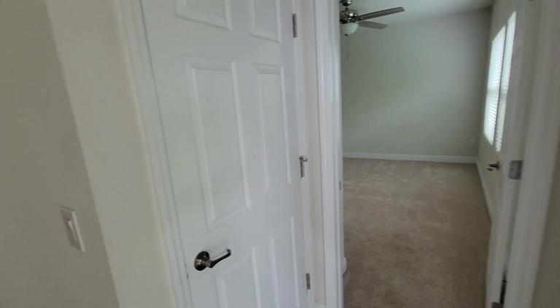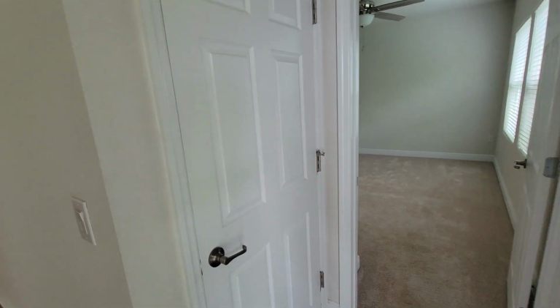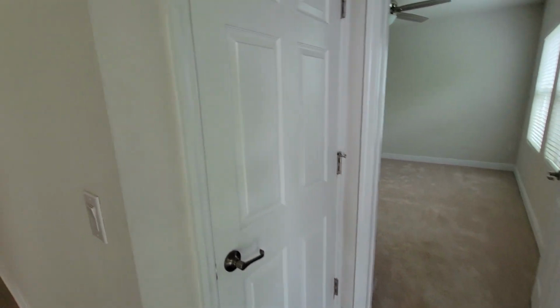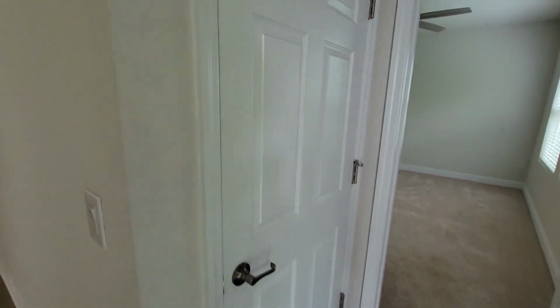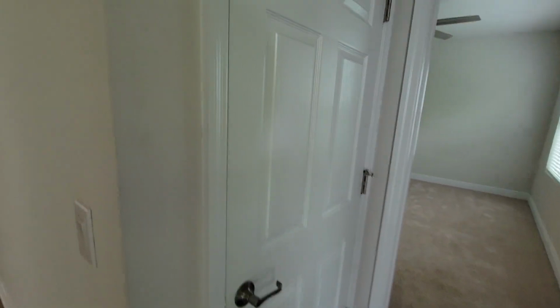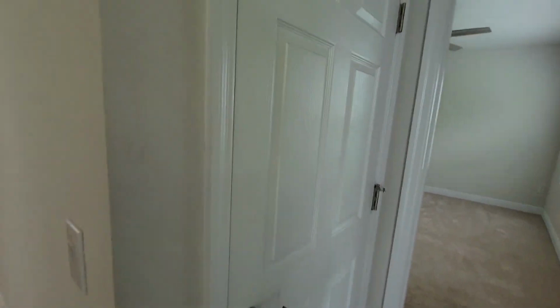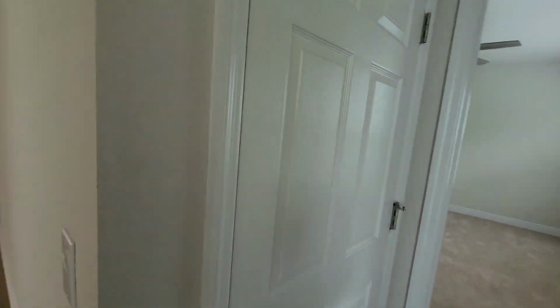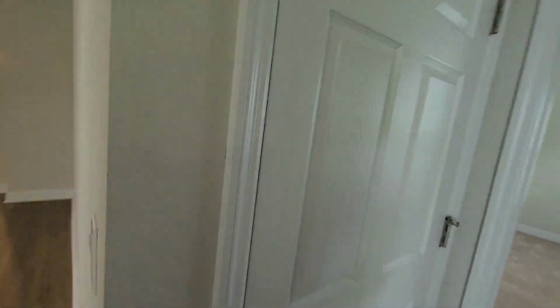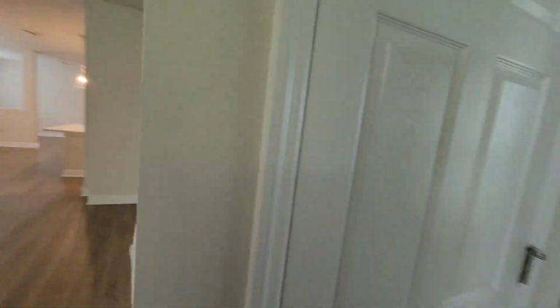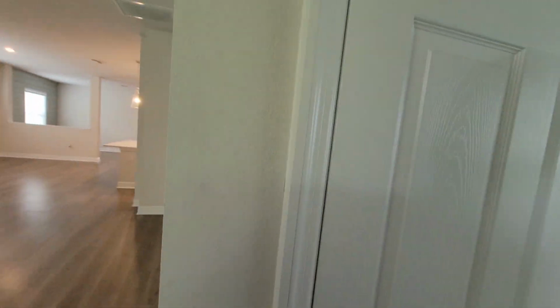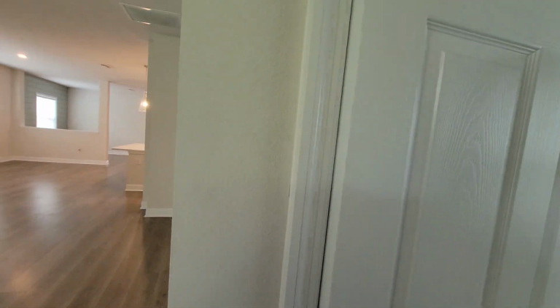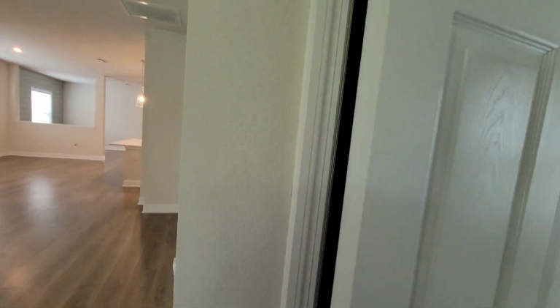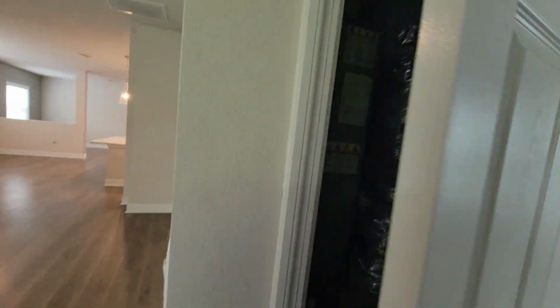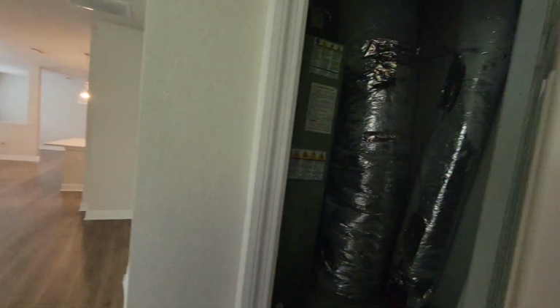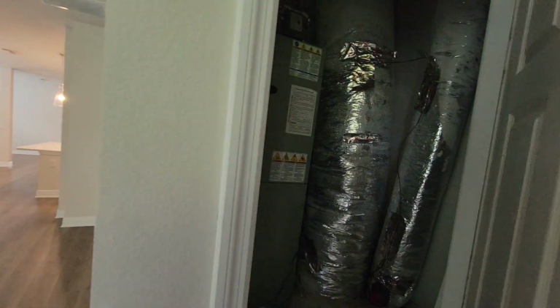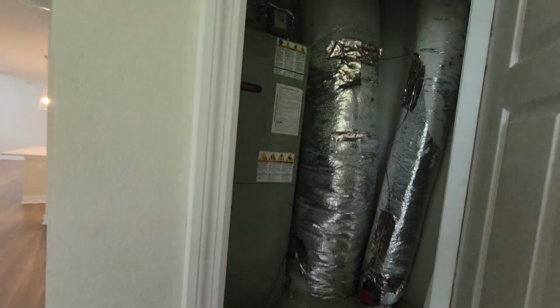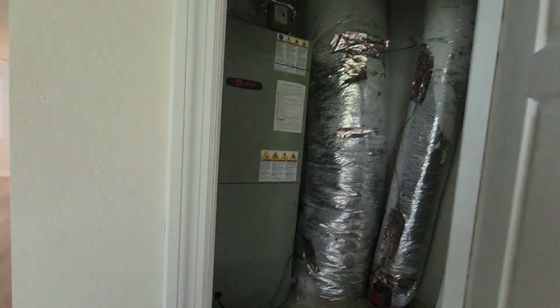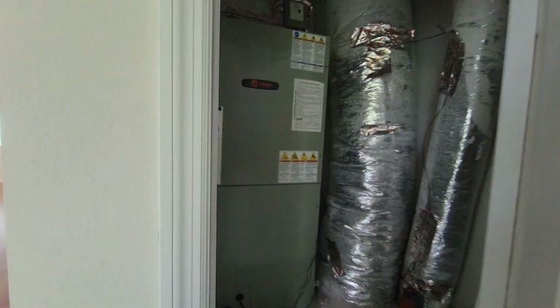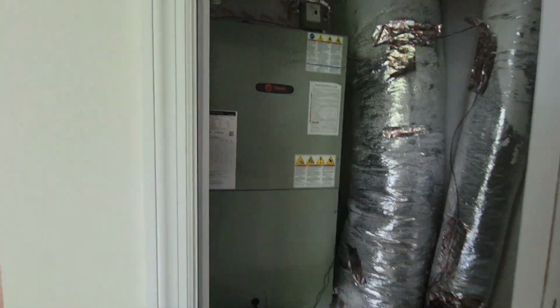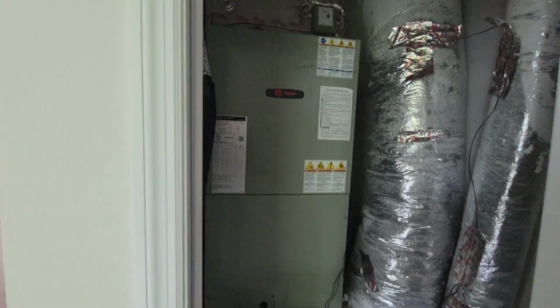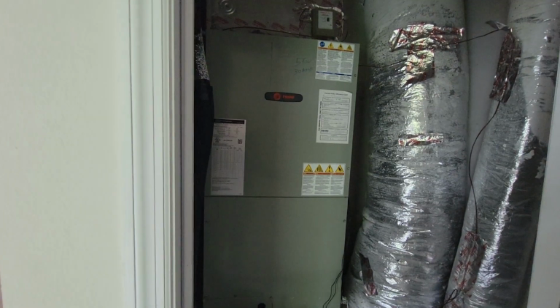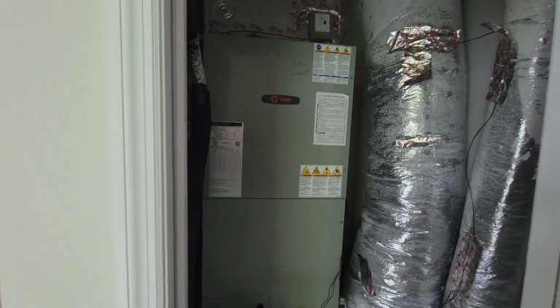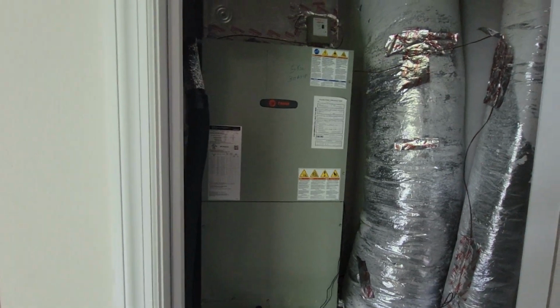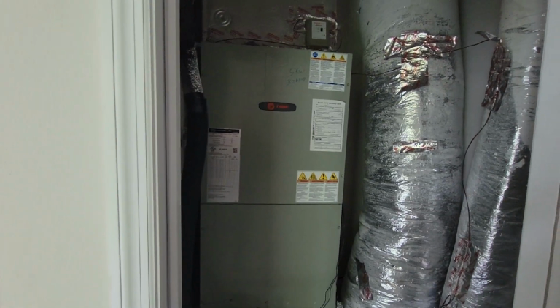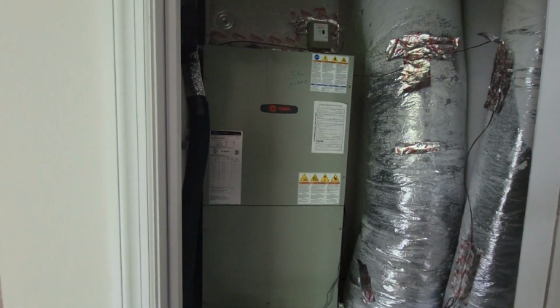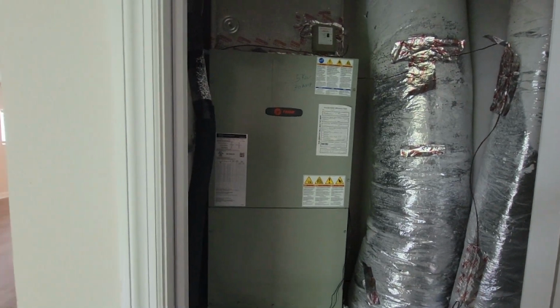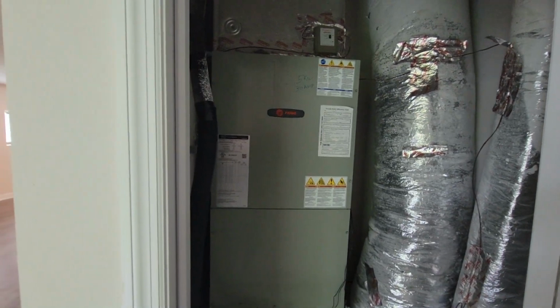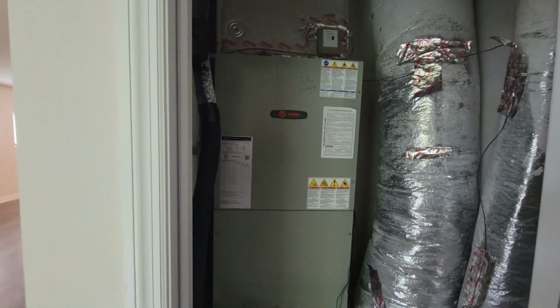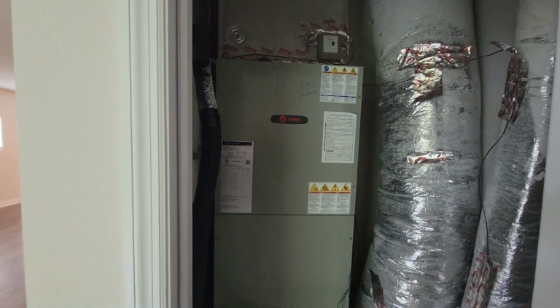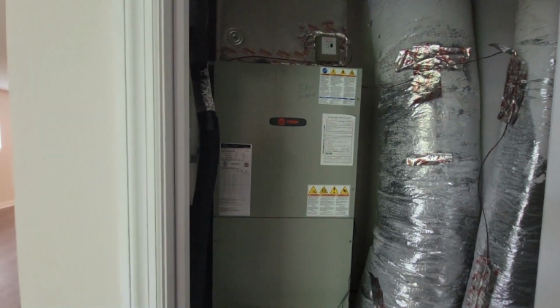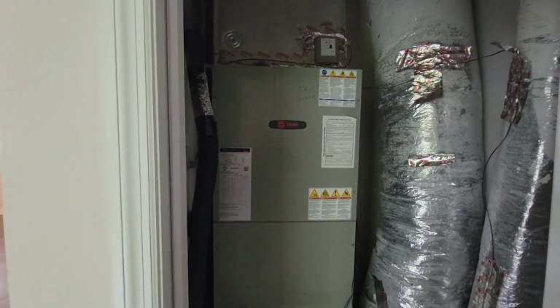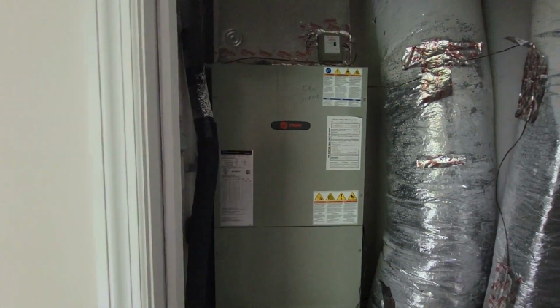The air conditioning is a Trane; it was just serviced.